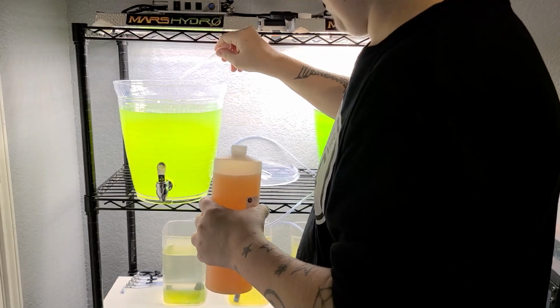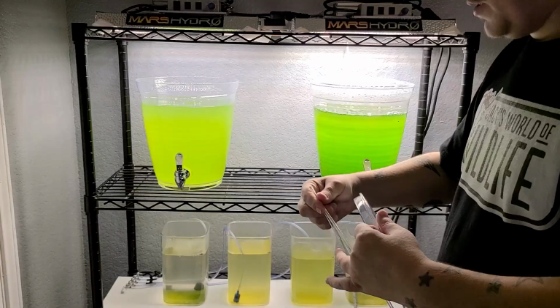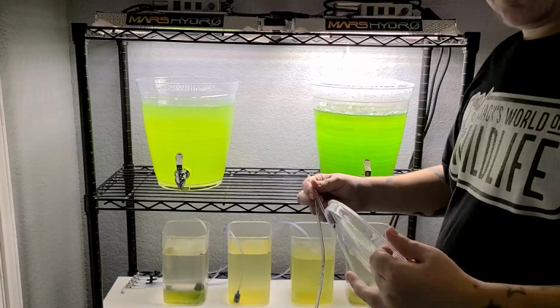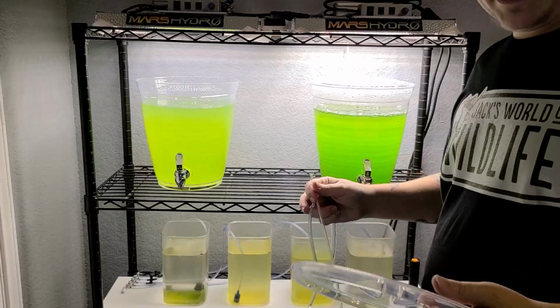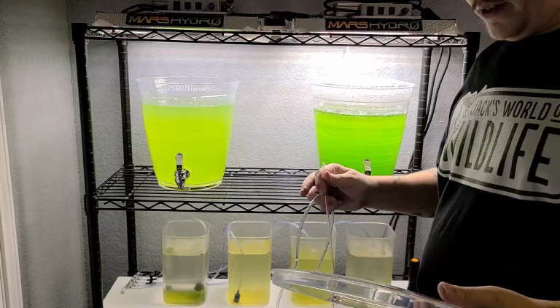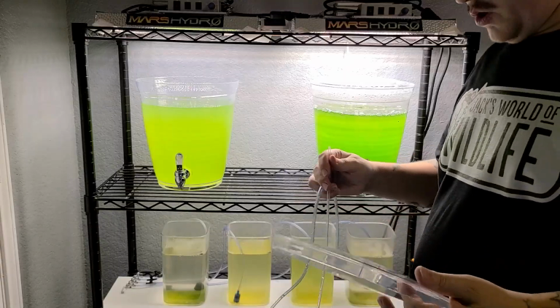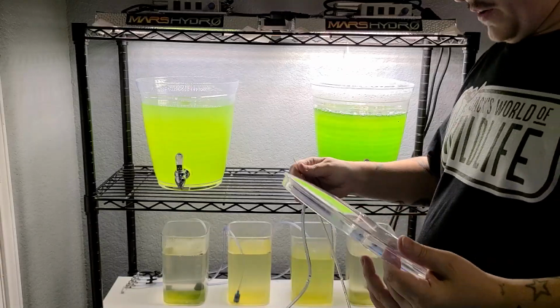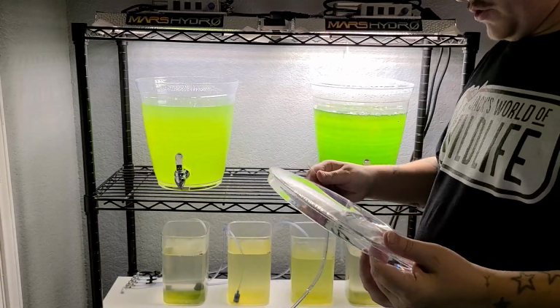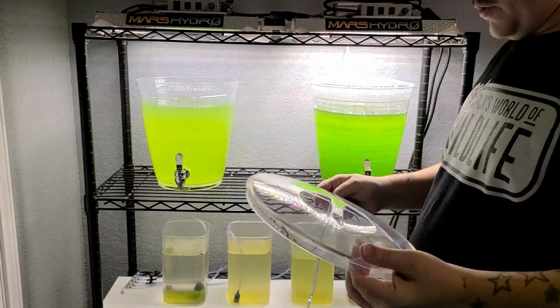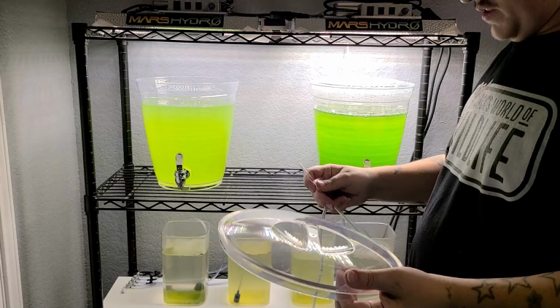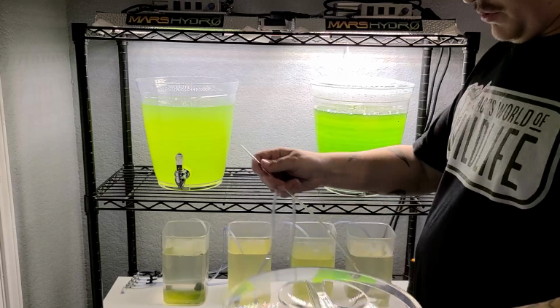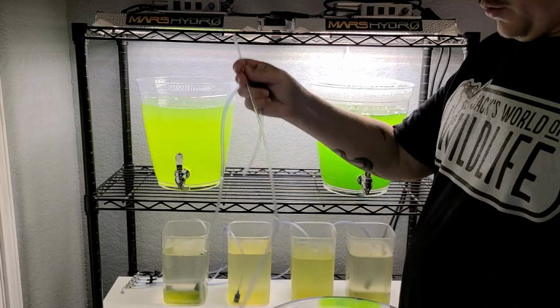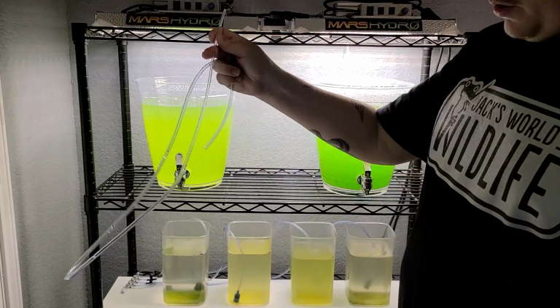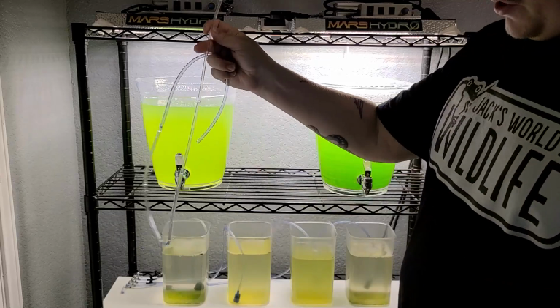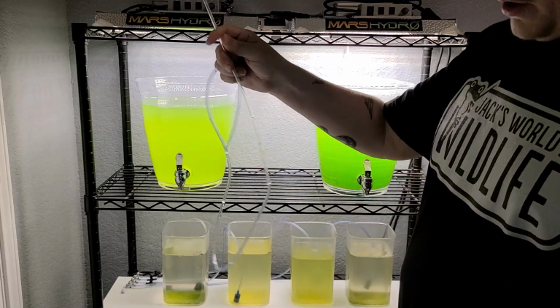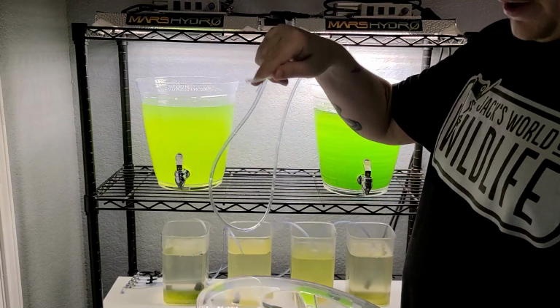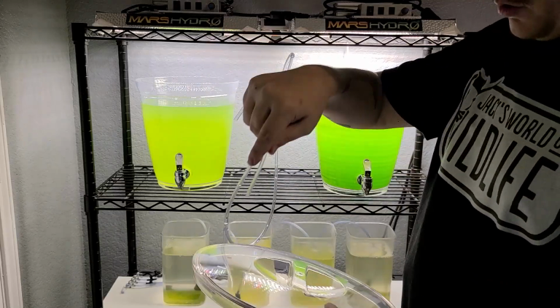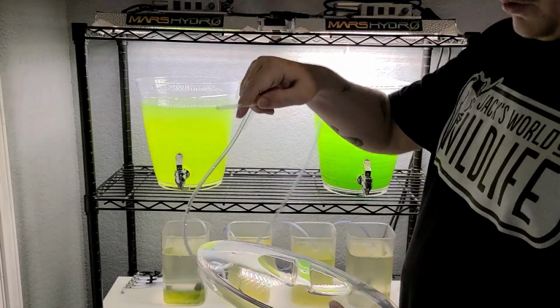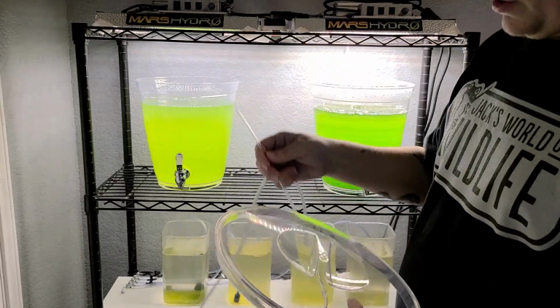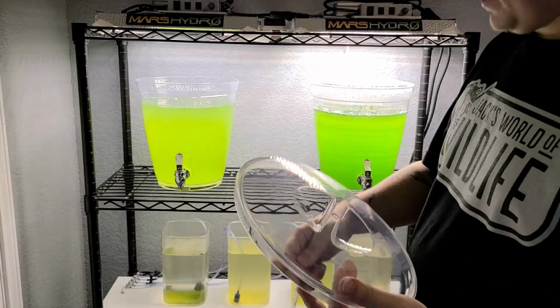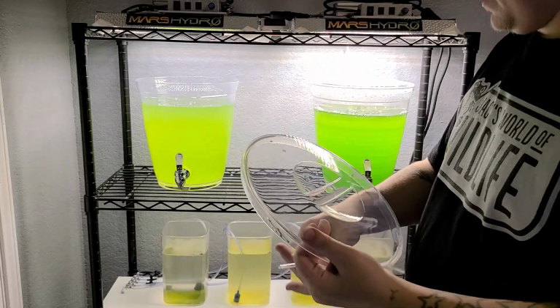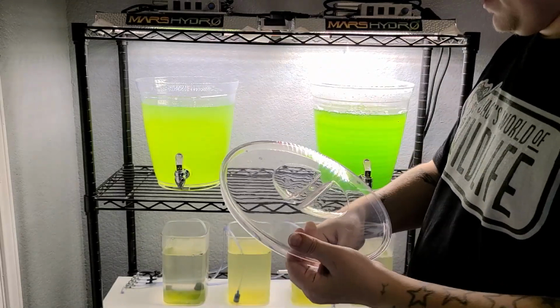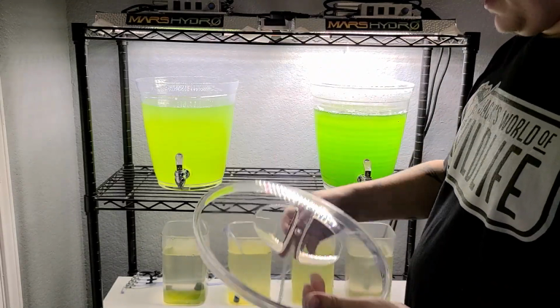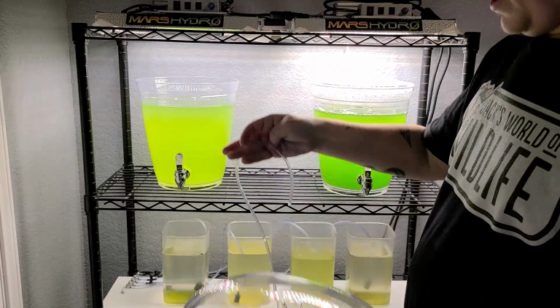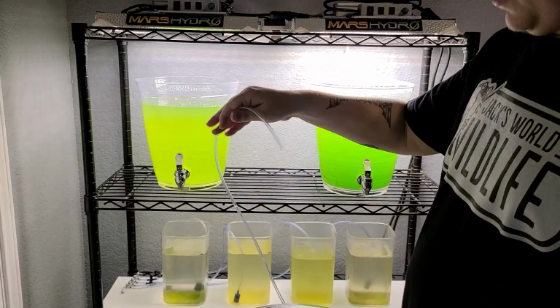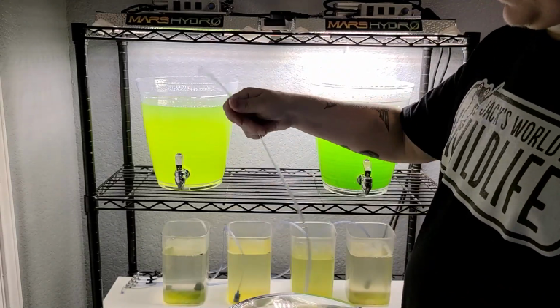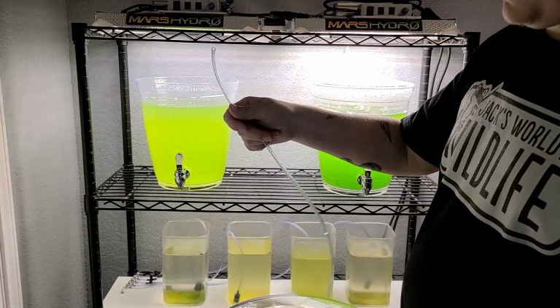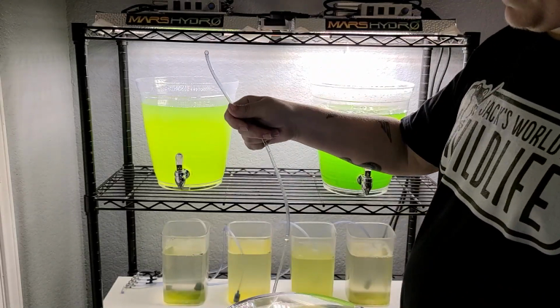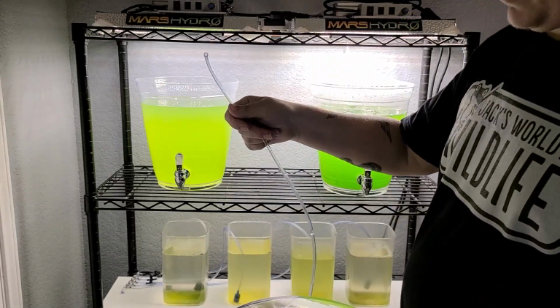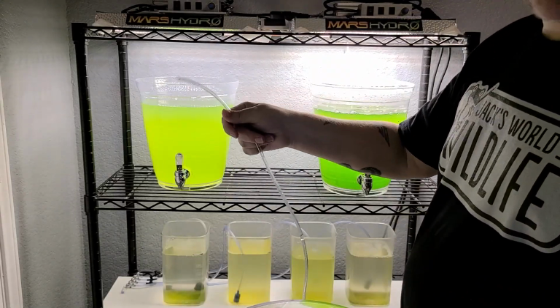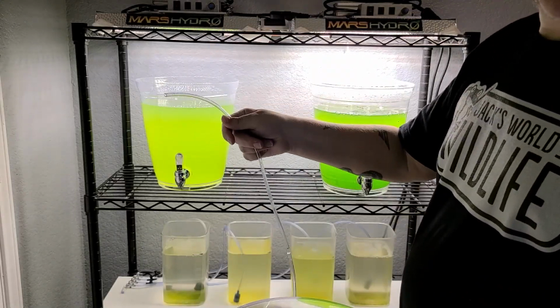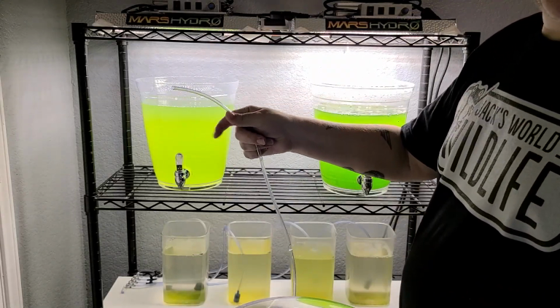Next up, all we have to do is put our rigid airline tubing through the lid and then hook this right back up to our air pump.